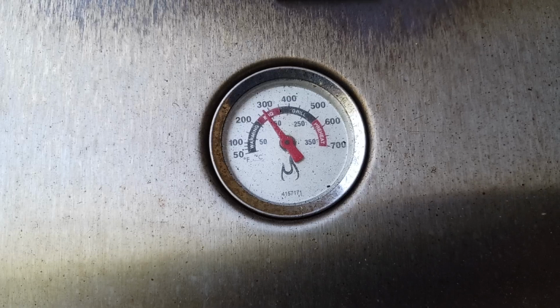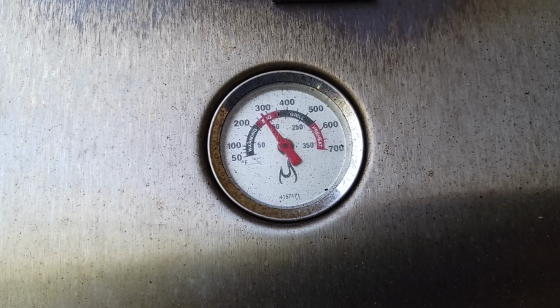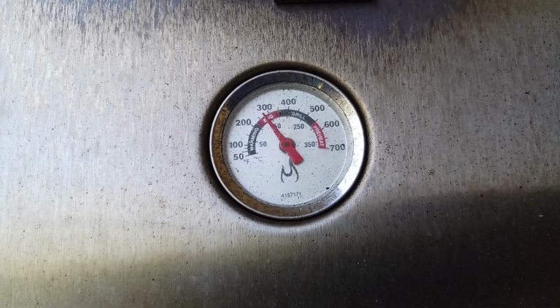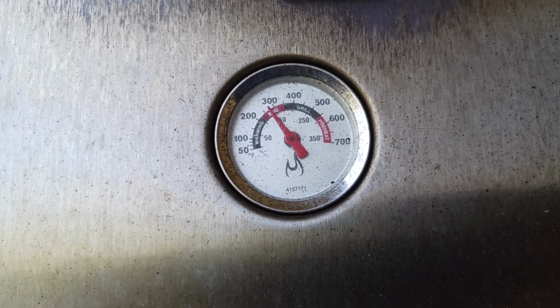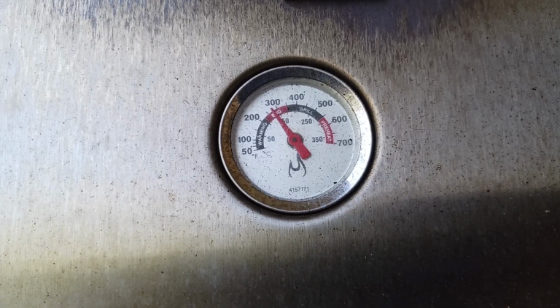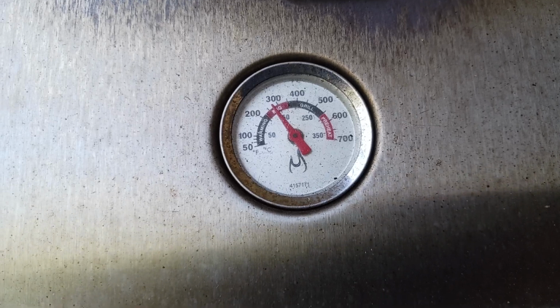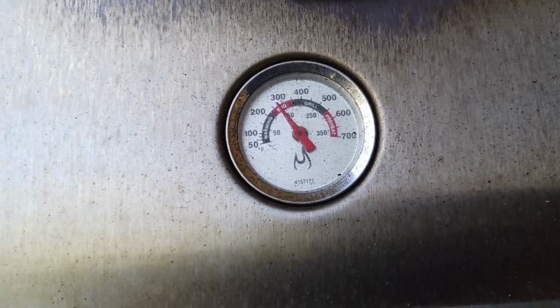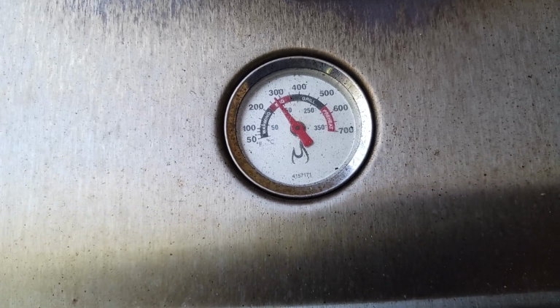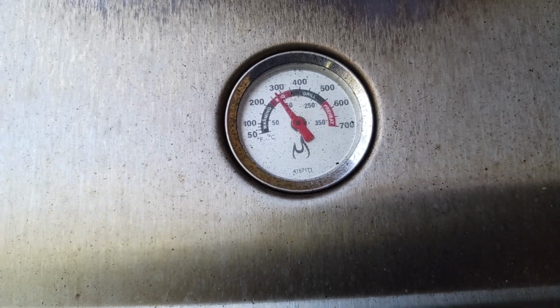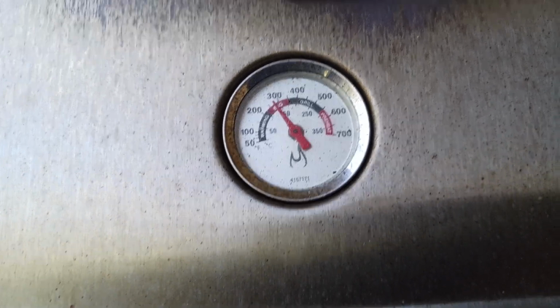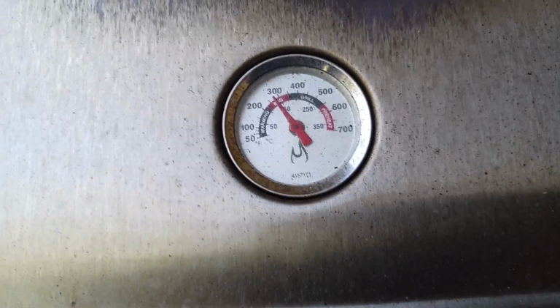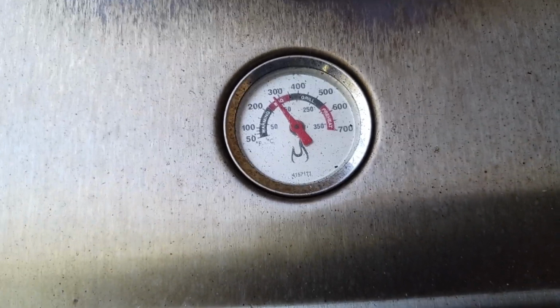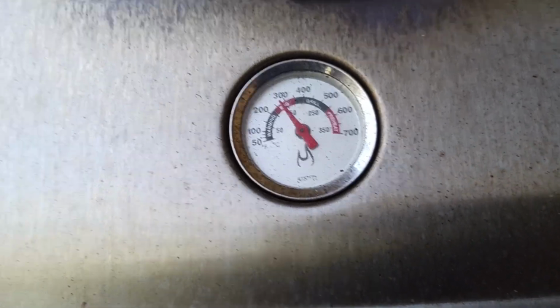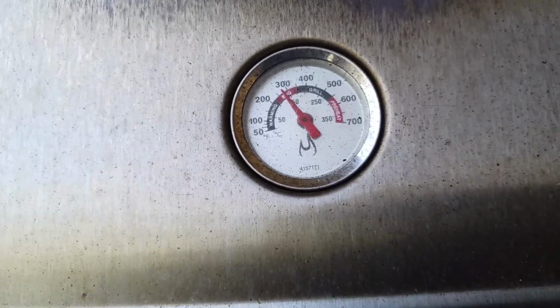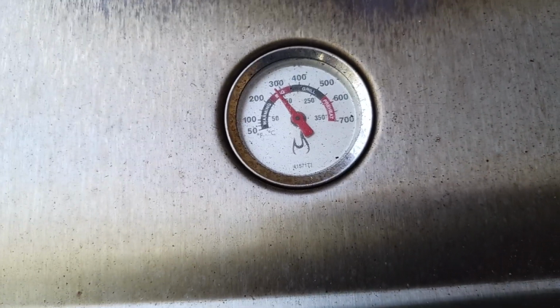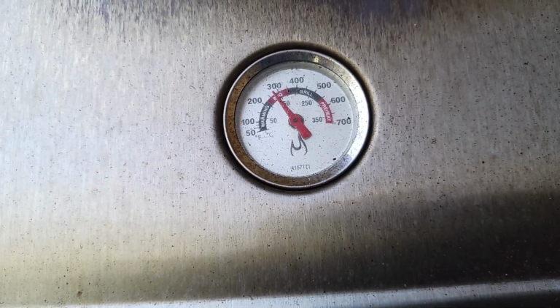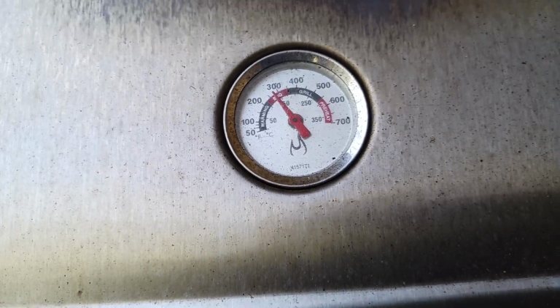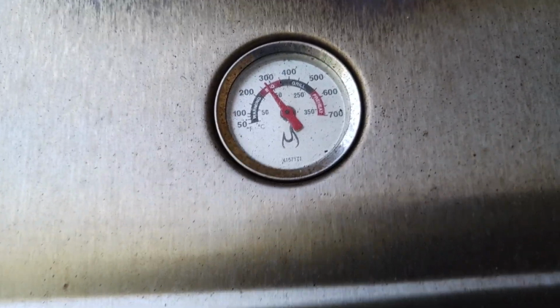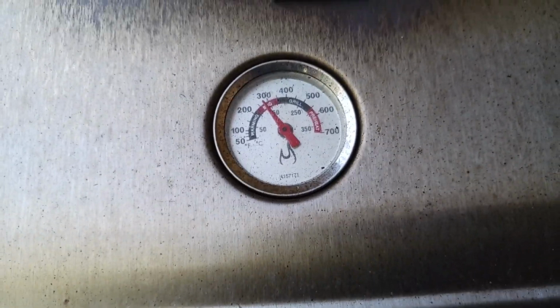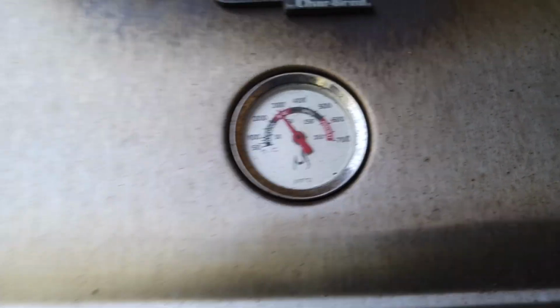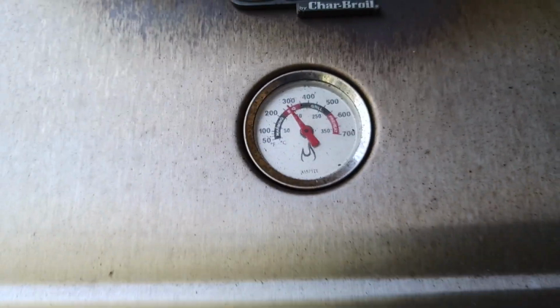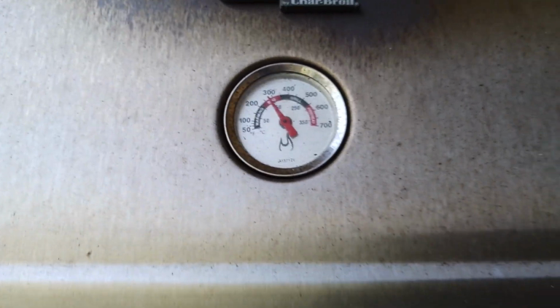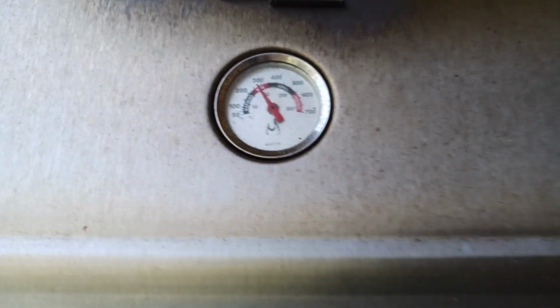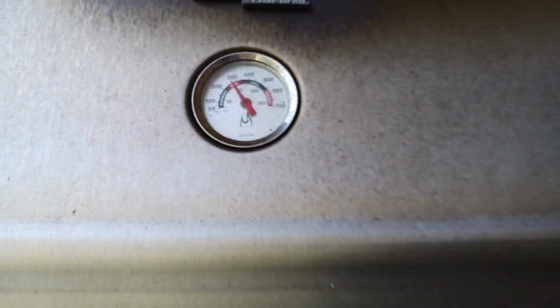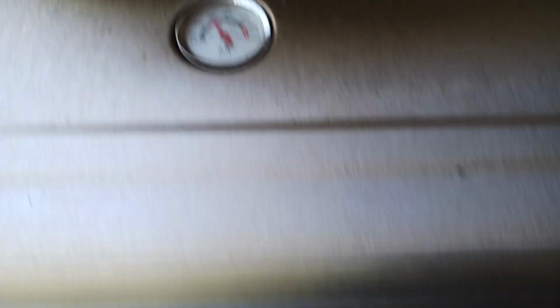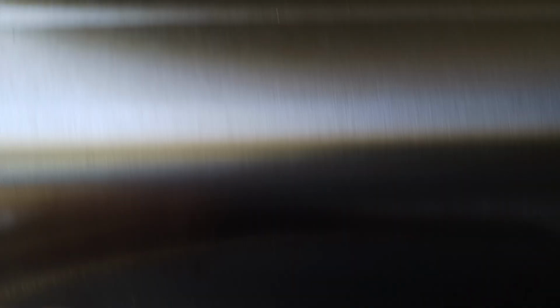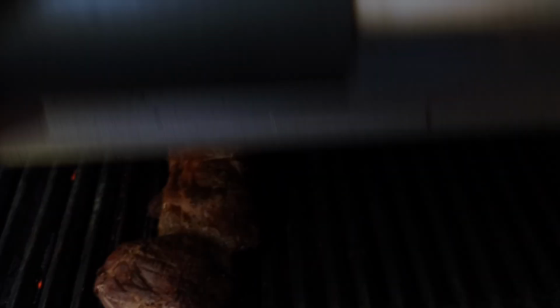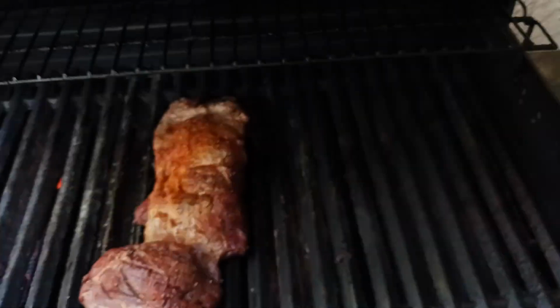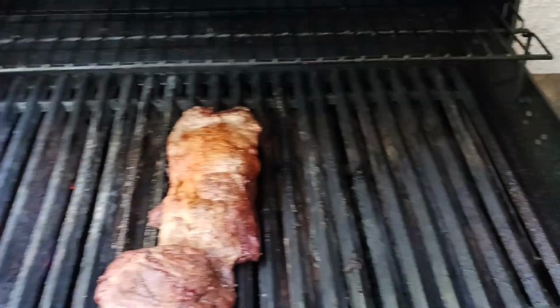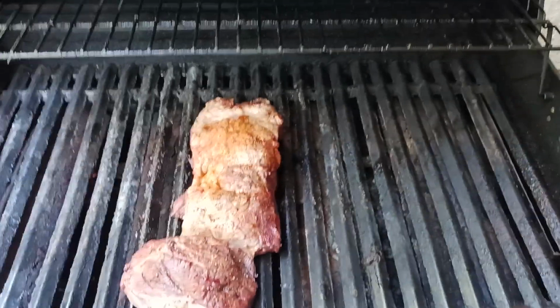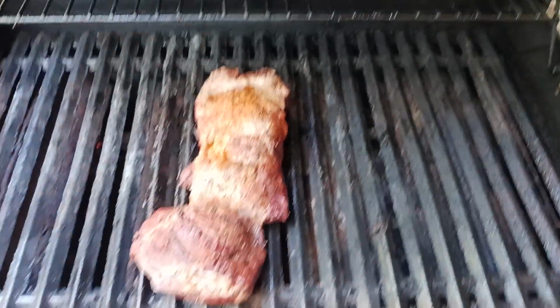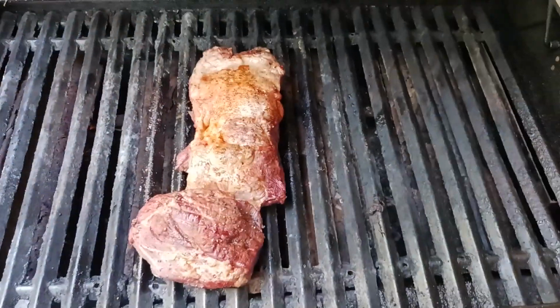Time and temperature are your best friends when you're barbecuing. Yo Kood here coming back at you with another exciting video.